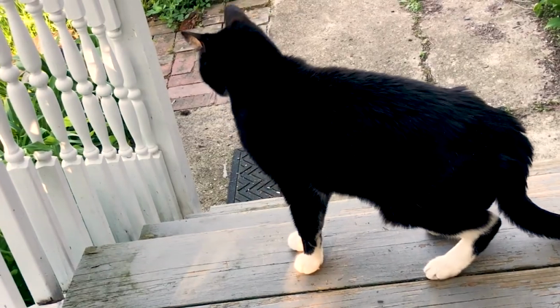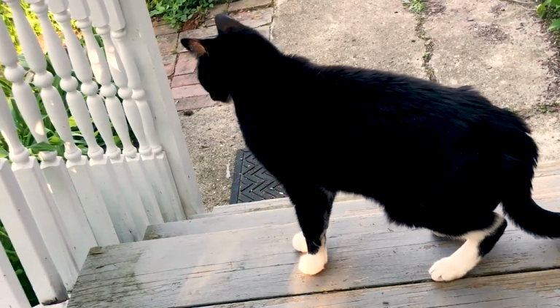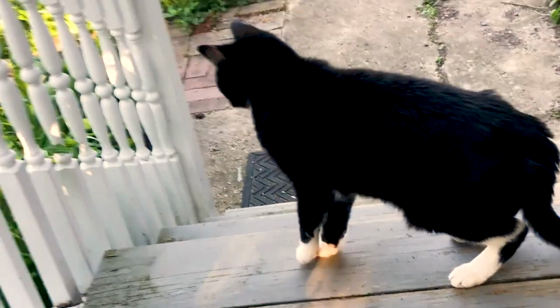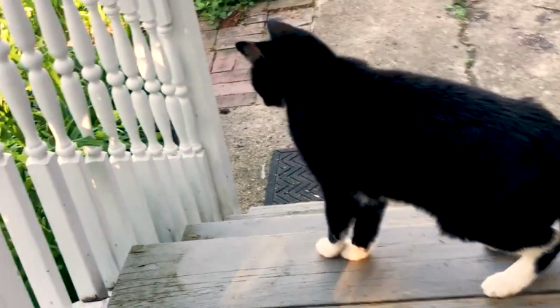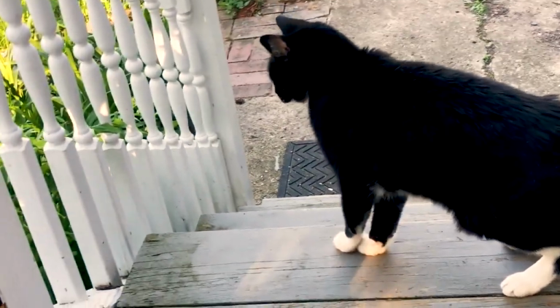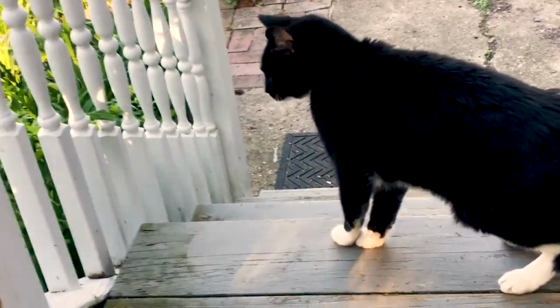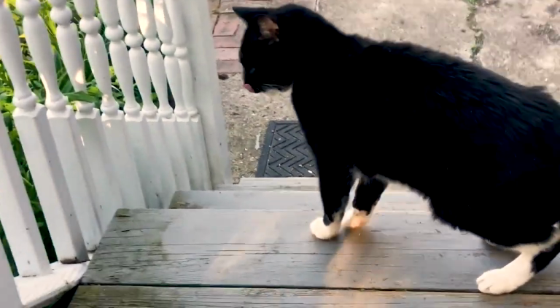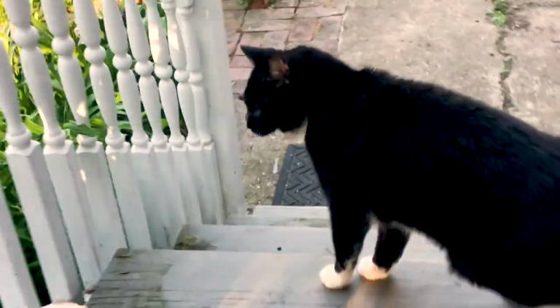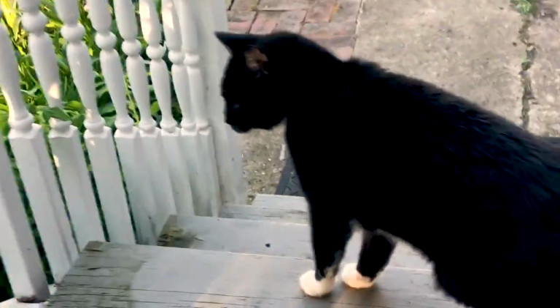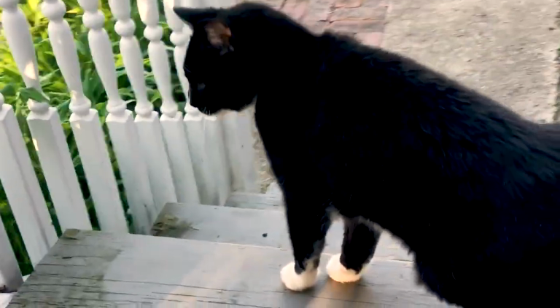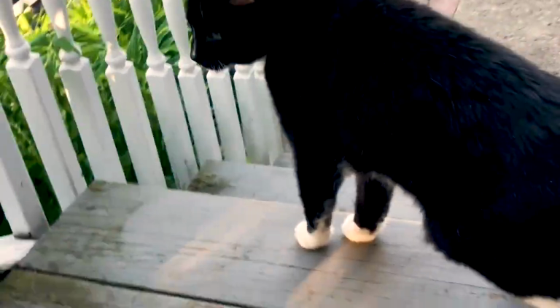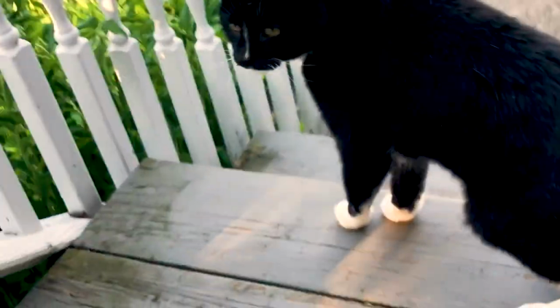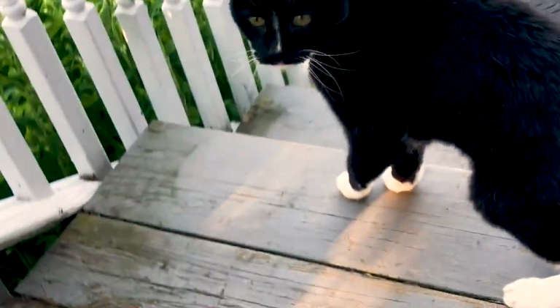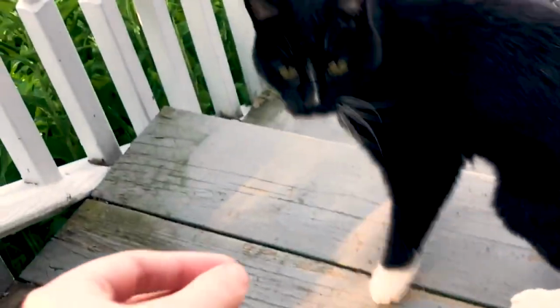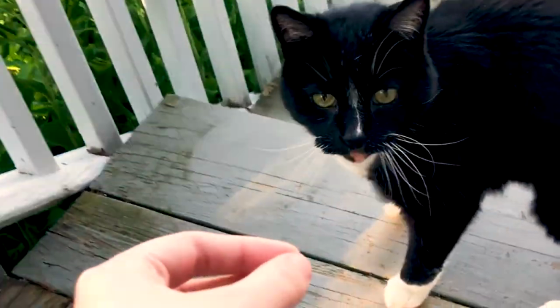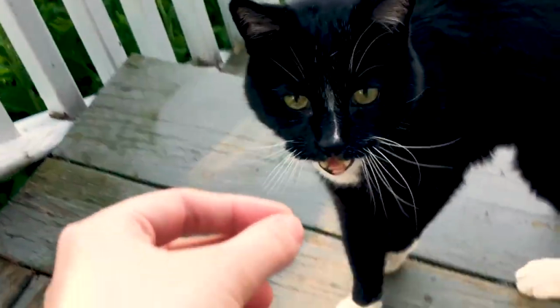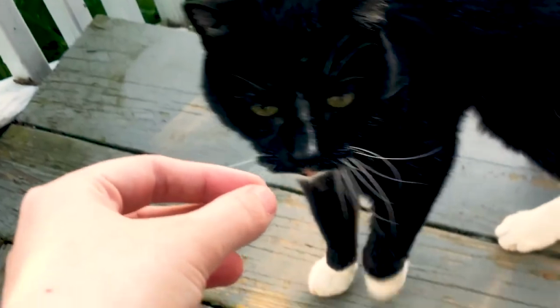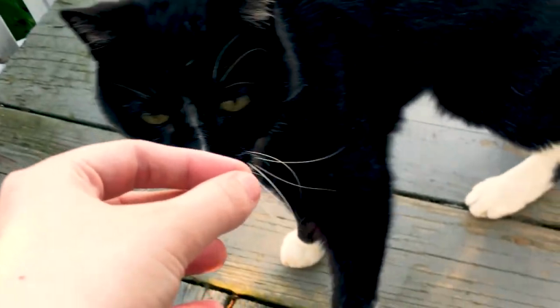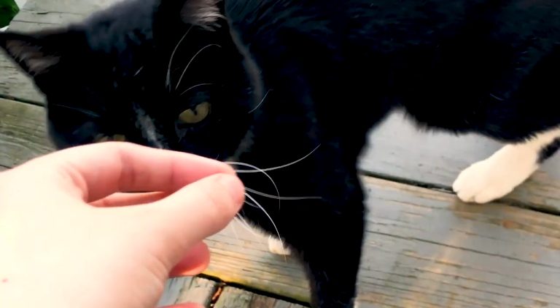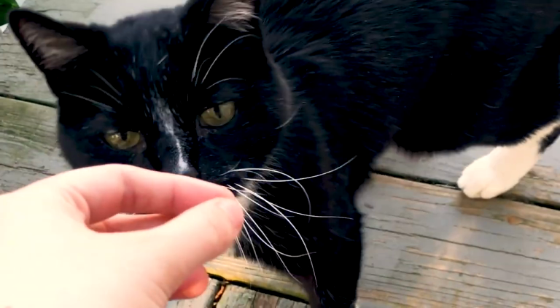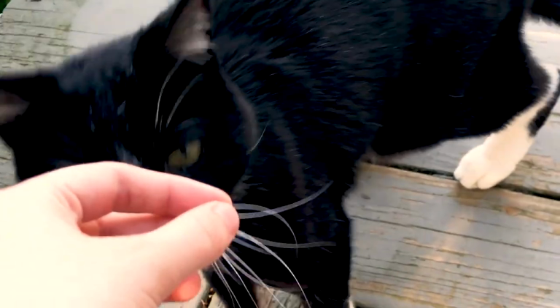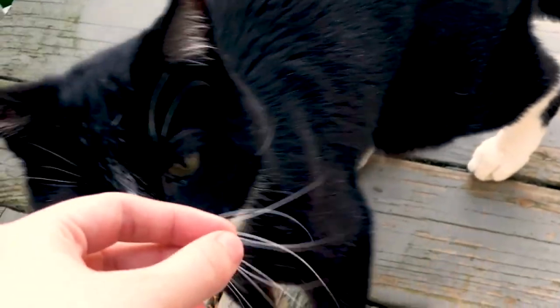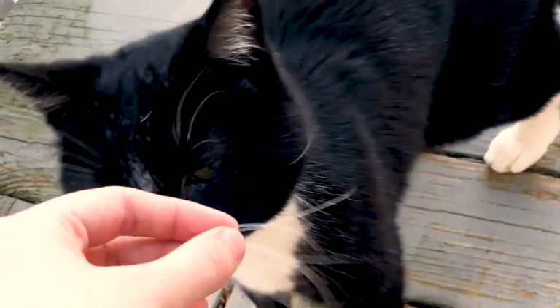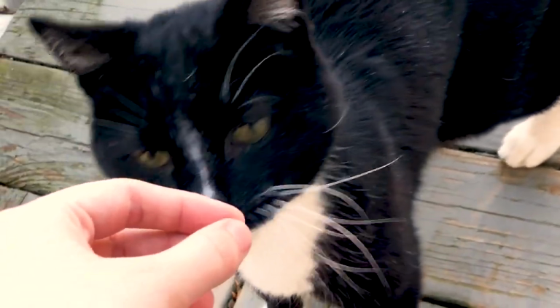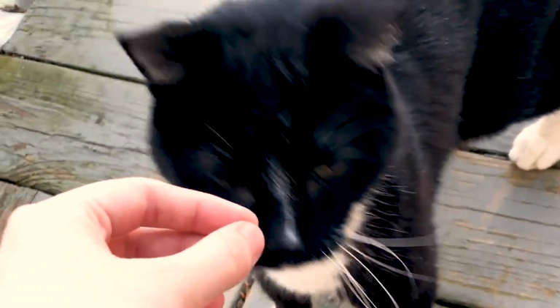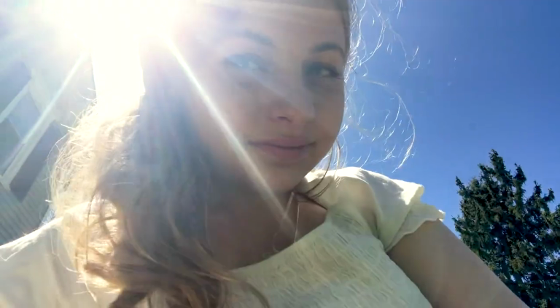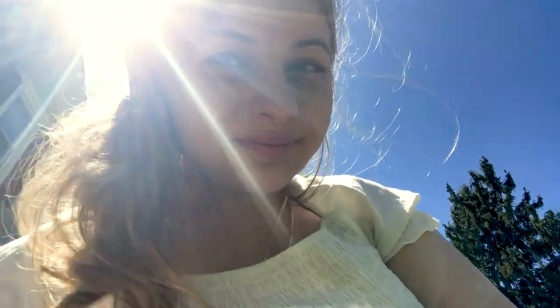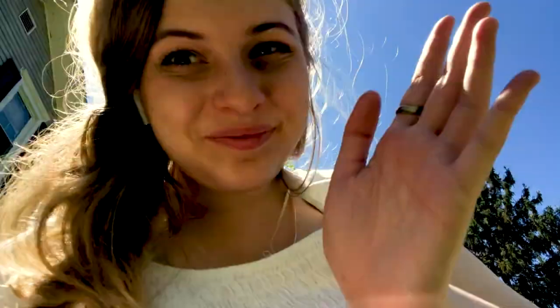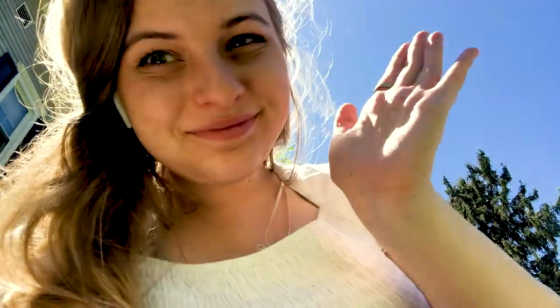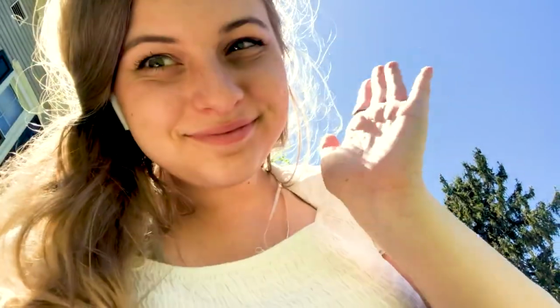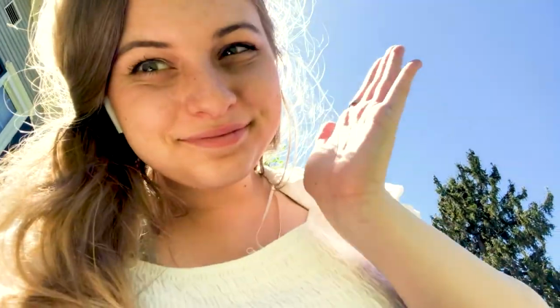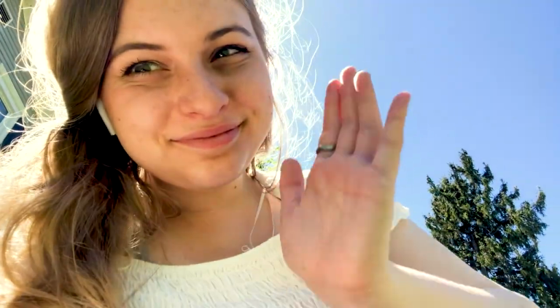And then to end off my day, I met Boots outside, who is our neighbor's cat. And I love him — he's so cute and he's an old man. Bye guys.